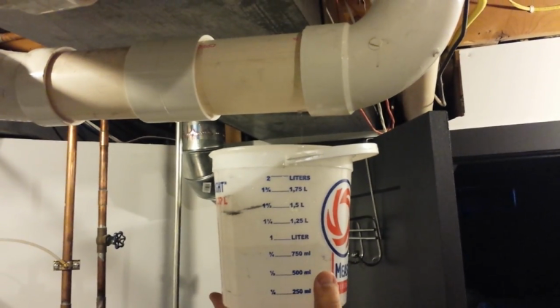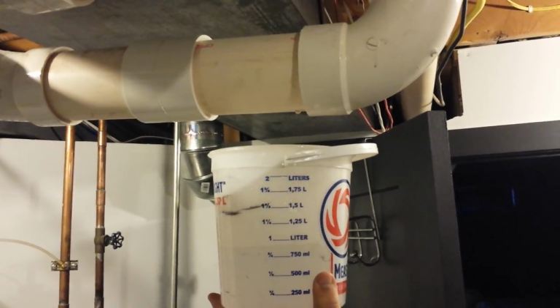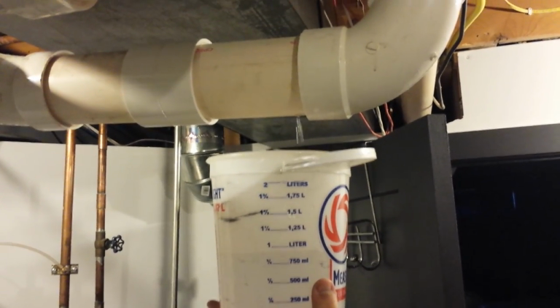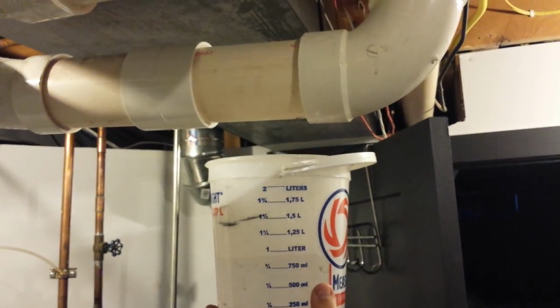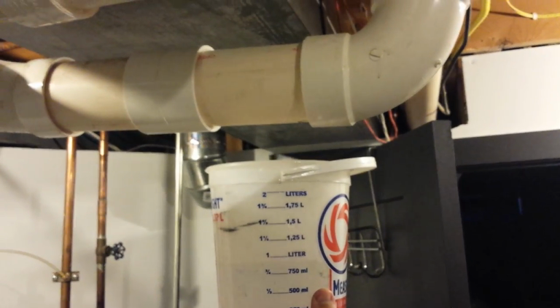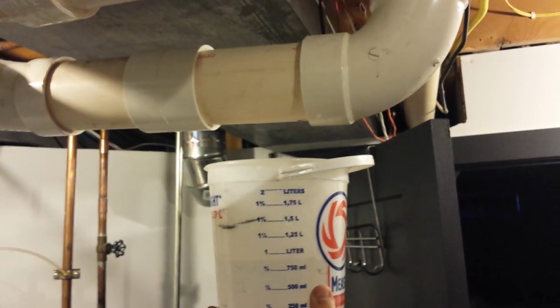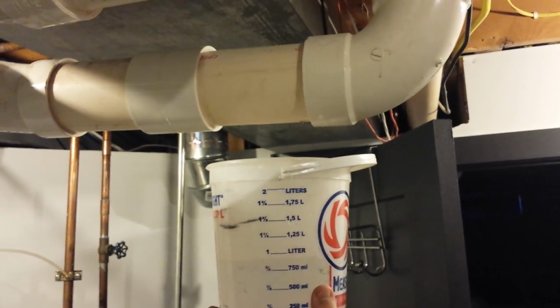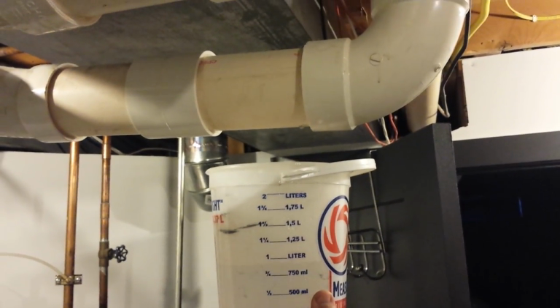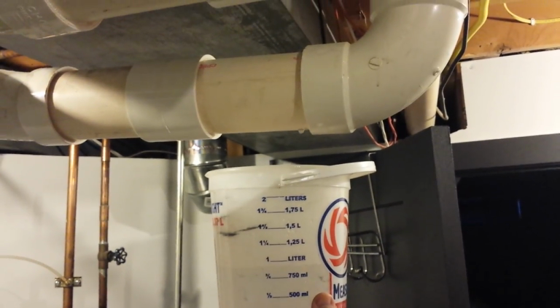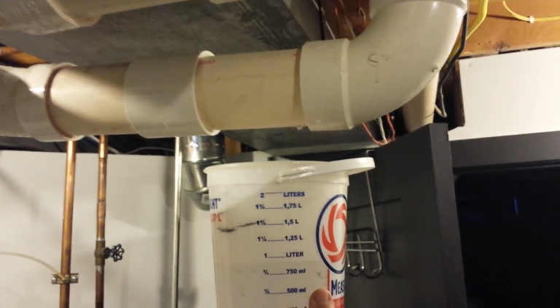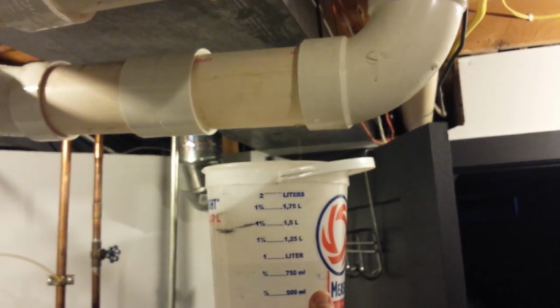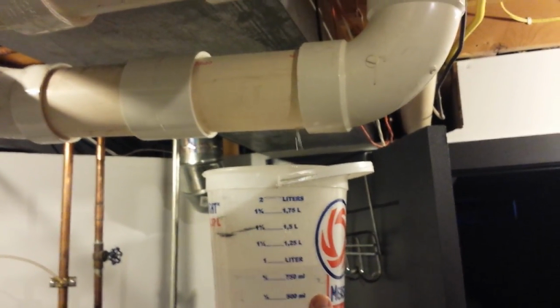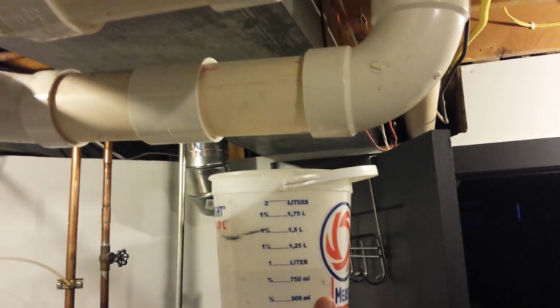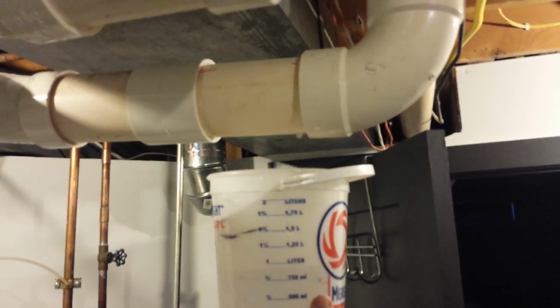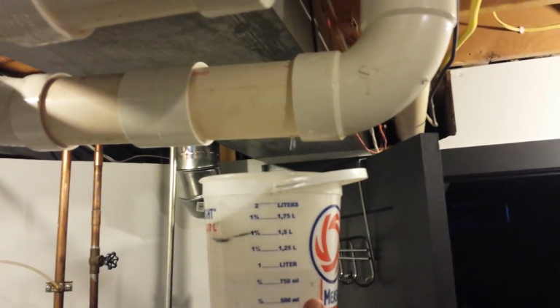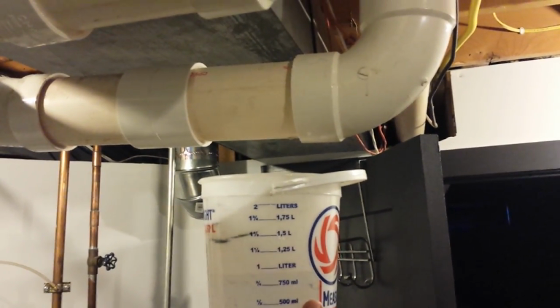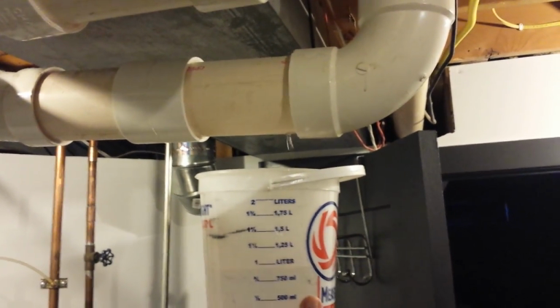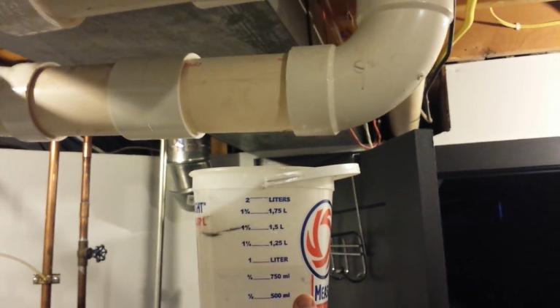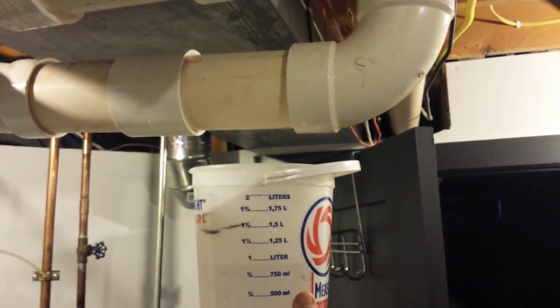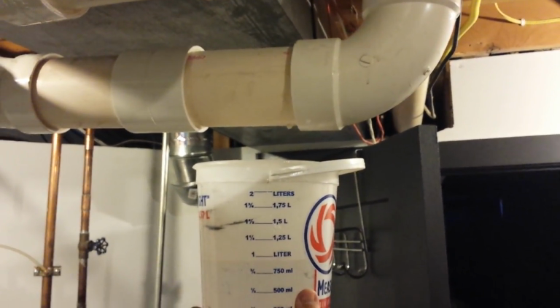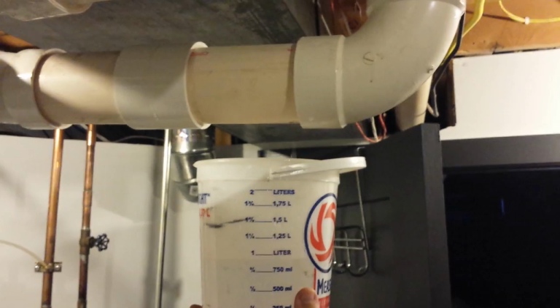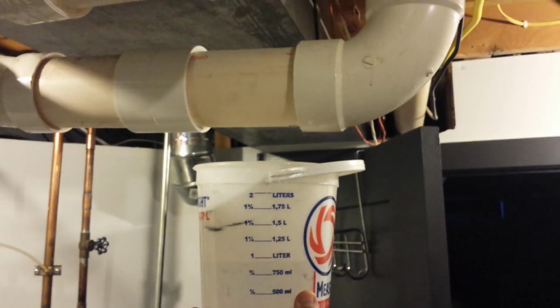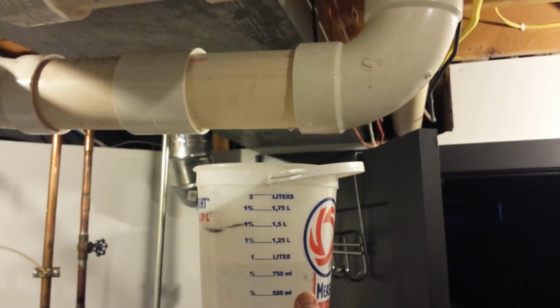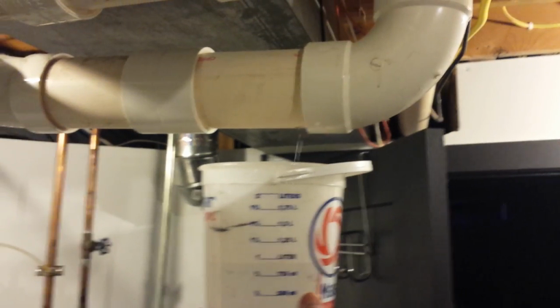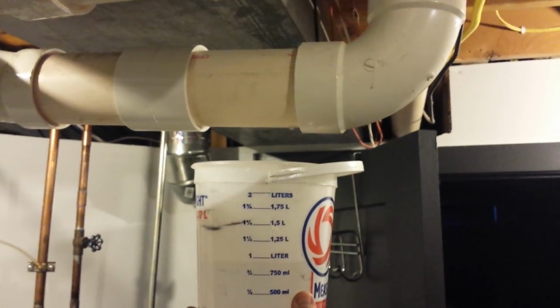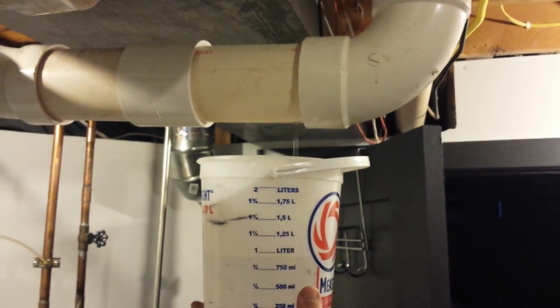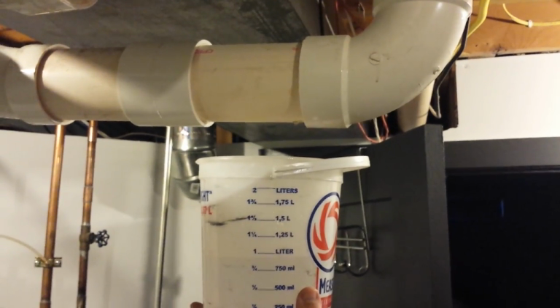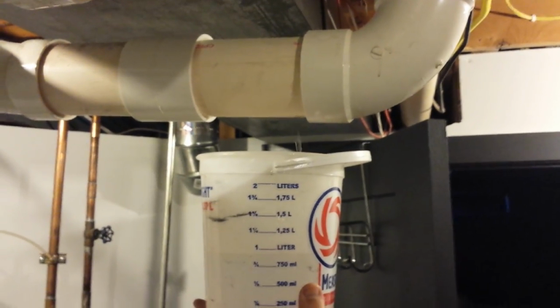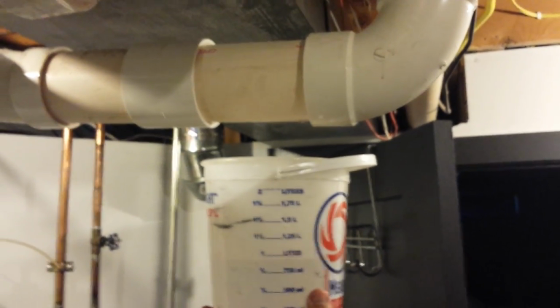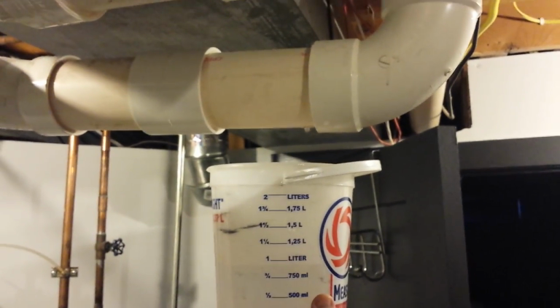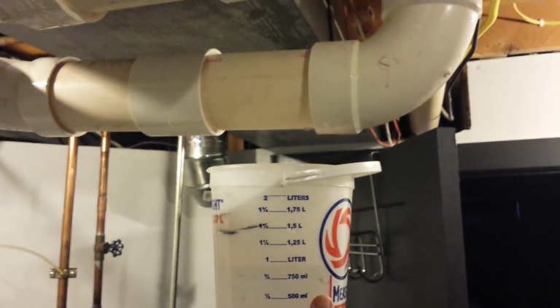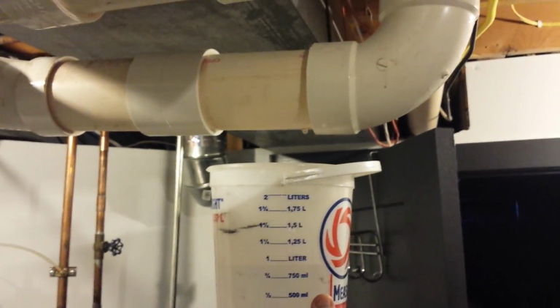We drained it, now we're going to cut the pipe out and replace it. Hire a professional.